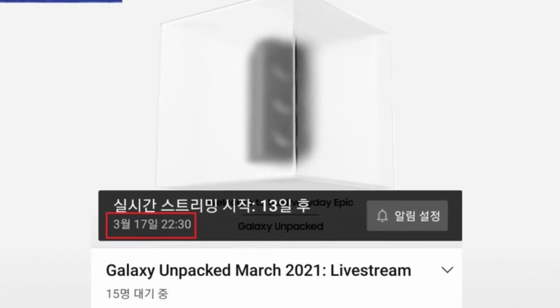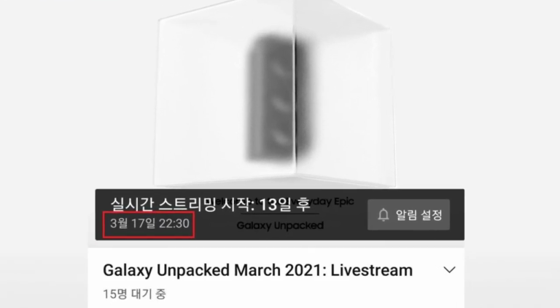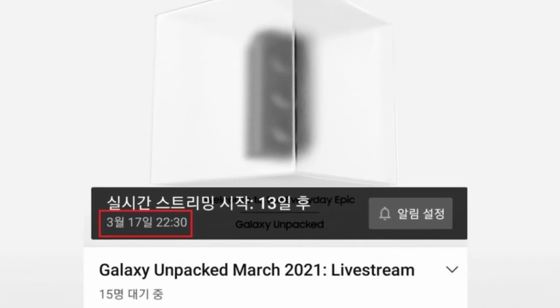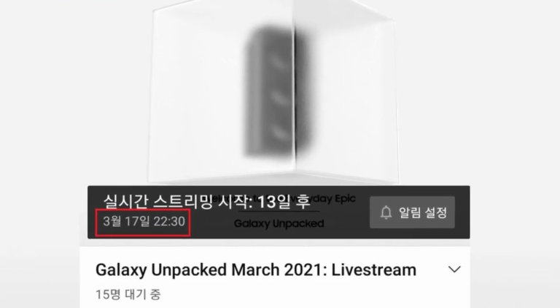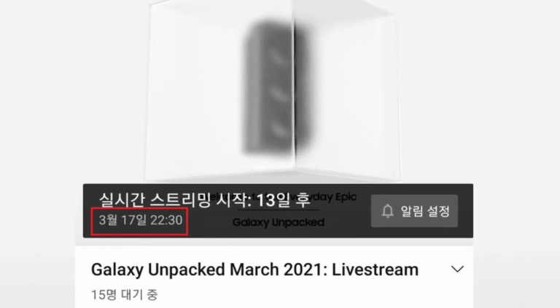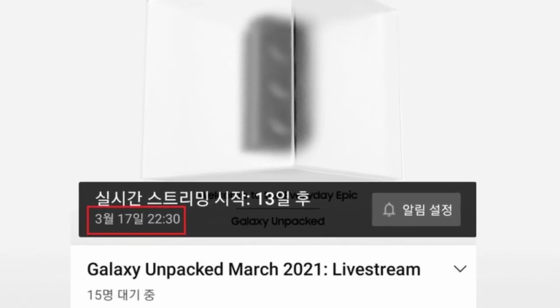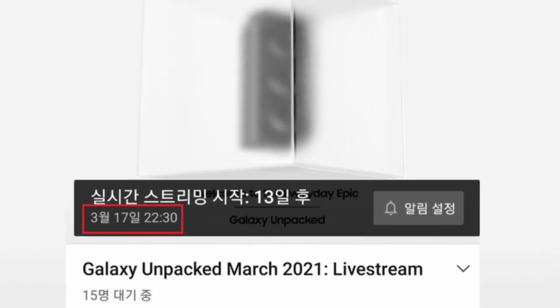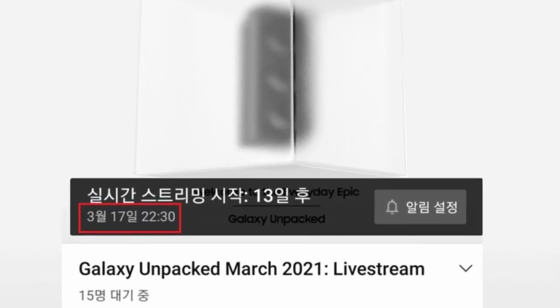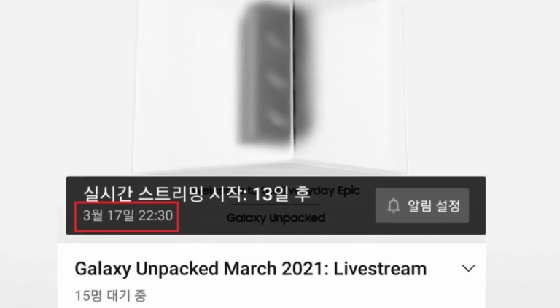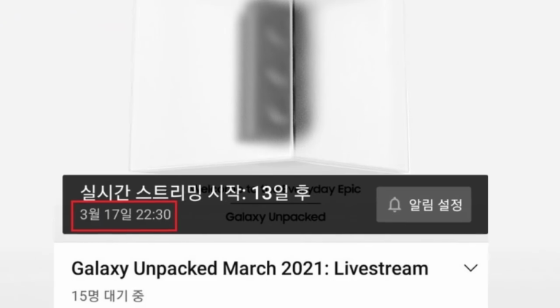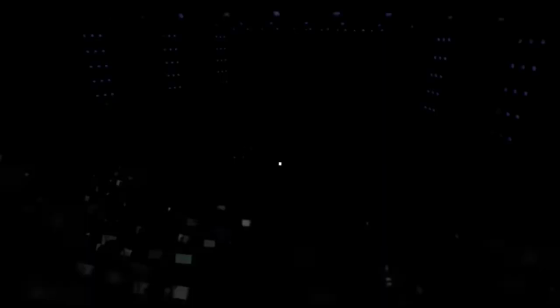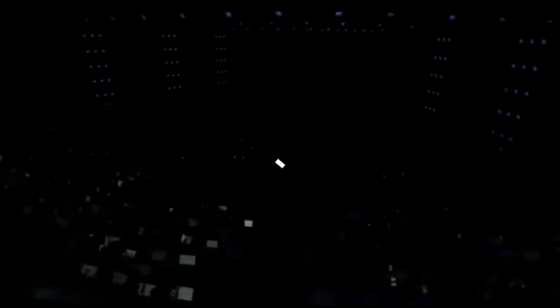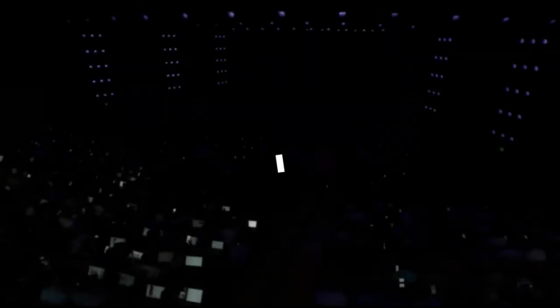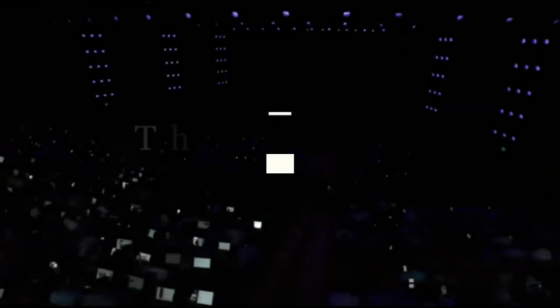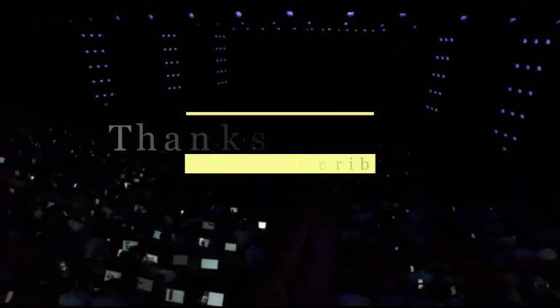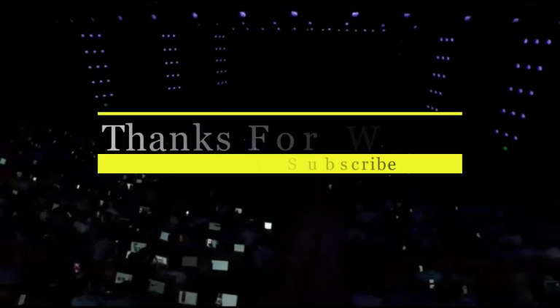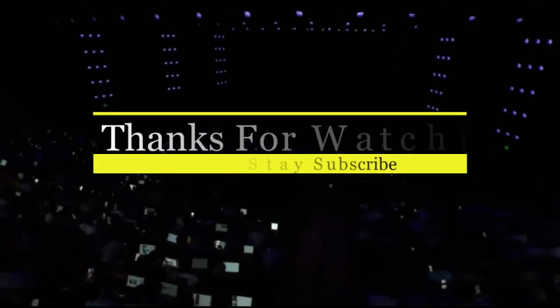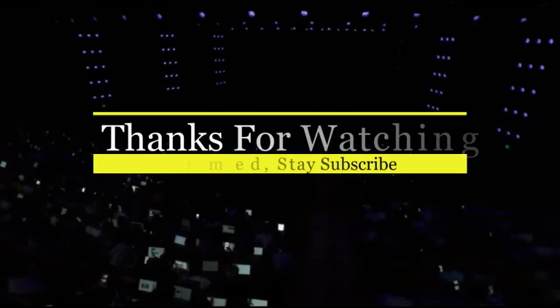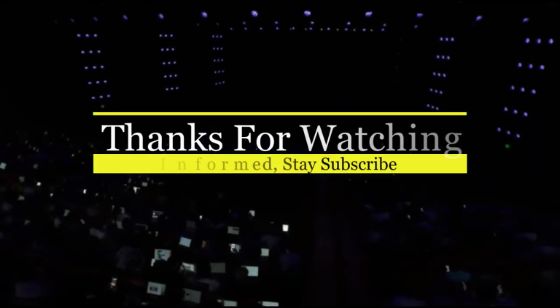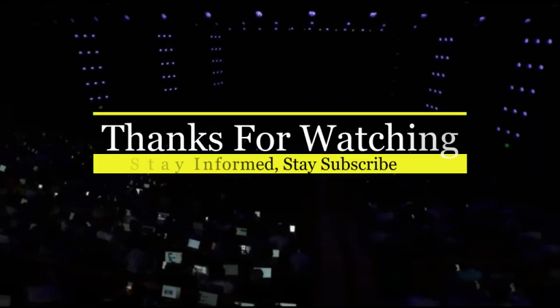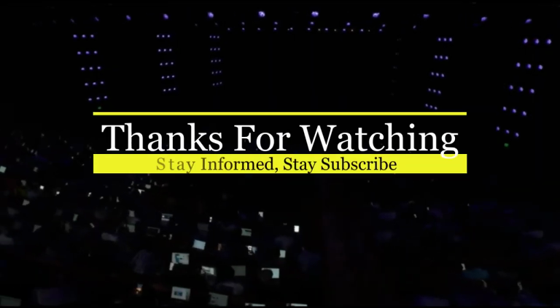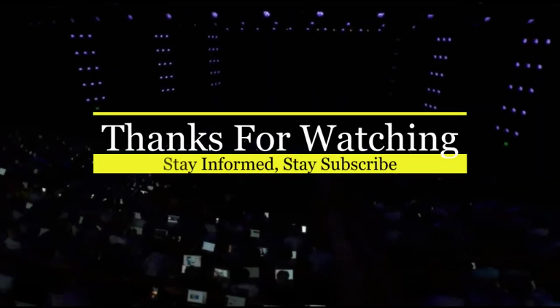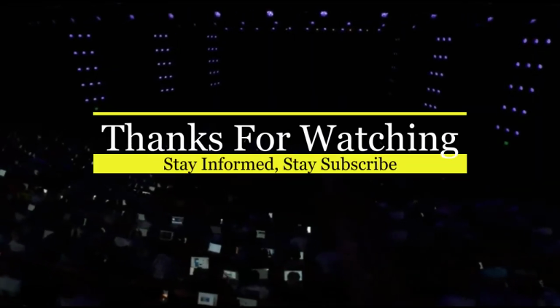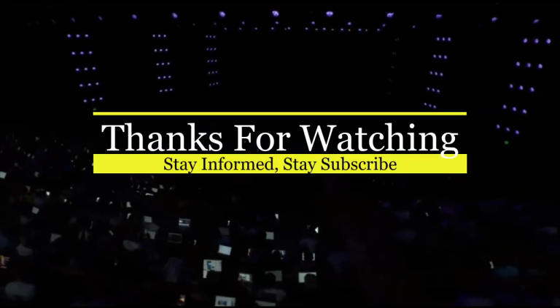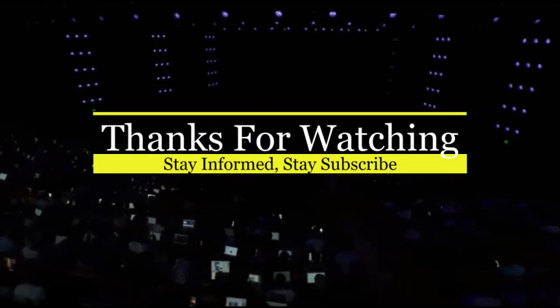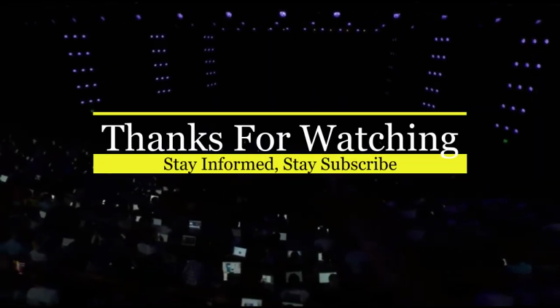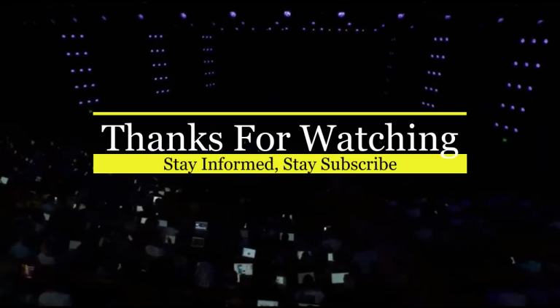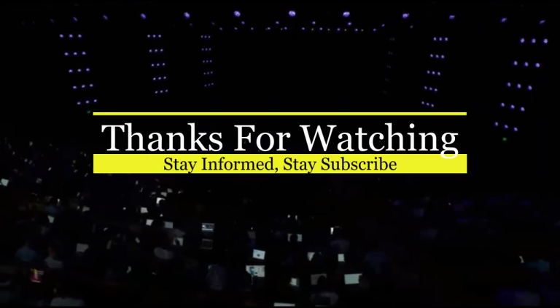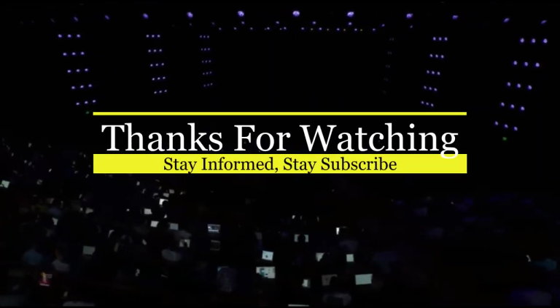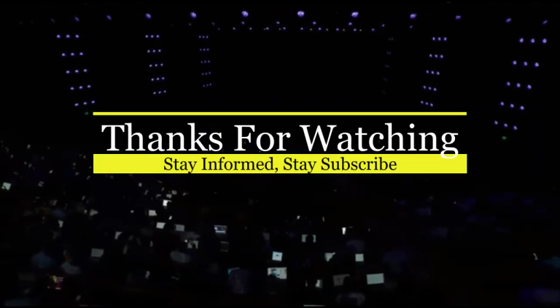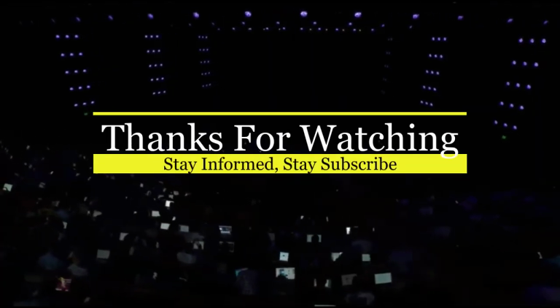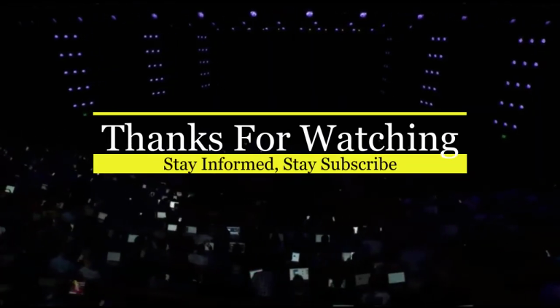I hope you liked it, guys. Stay informed, stay subscribed, and thanks for watching.